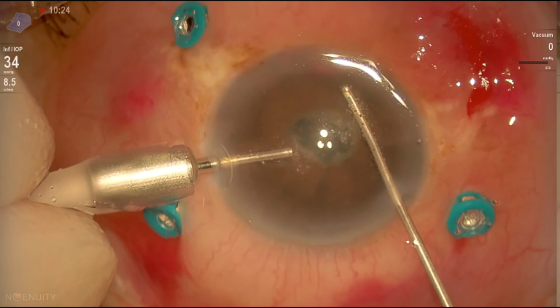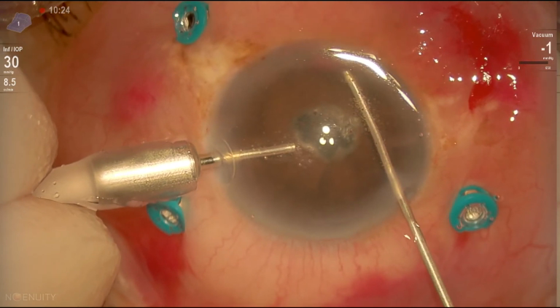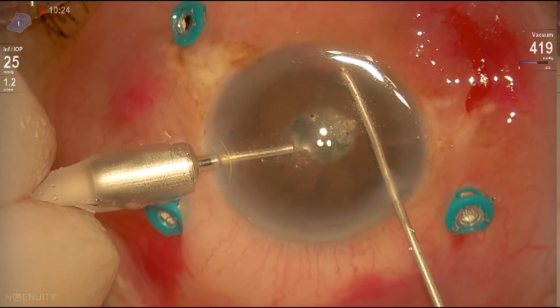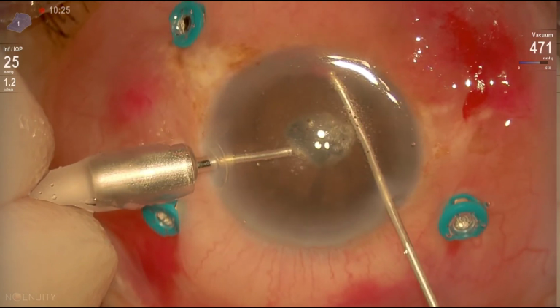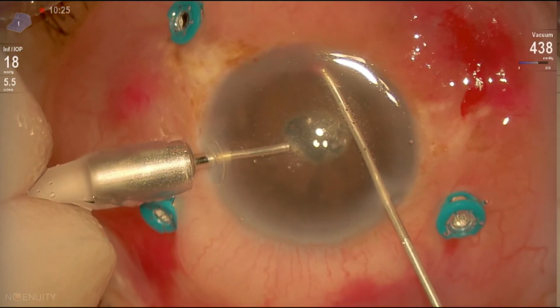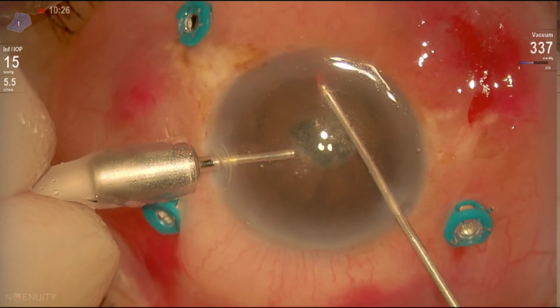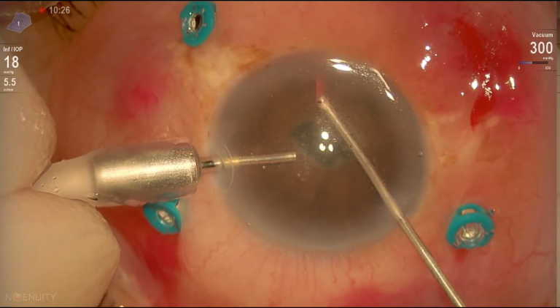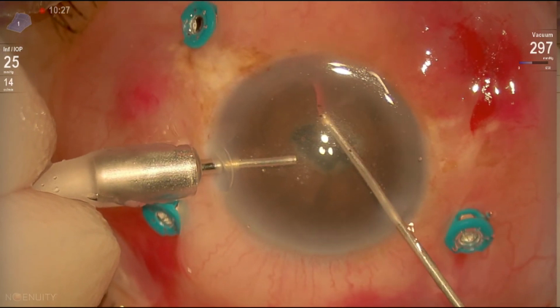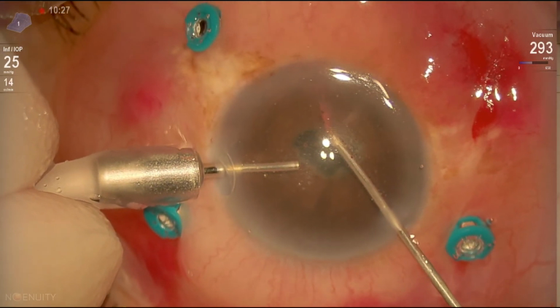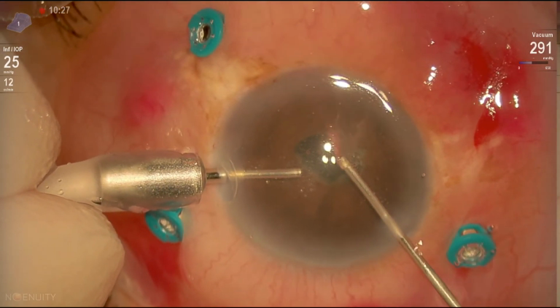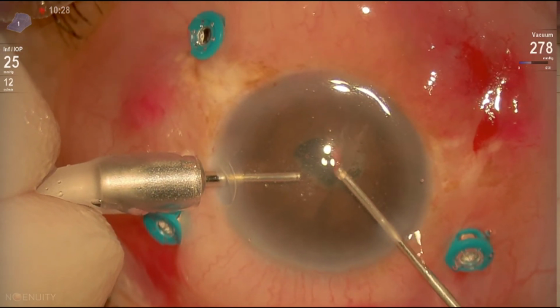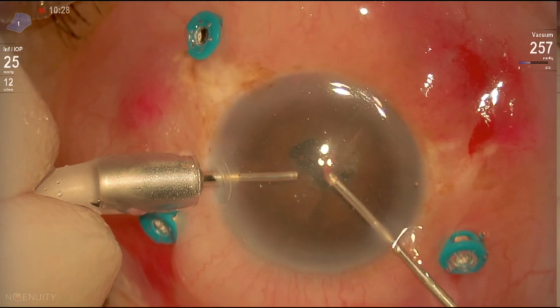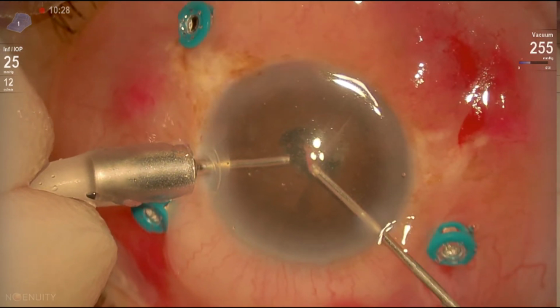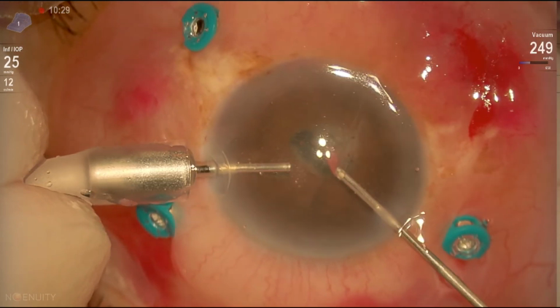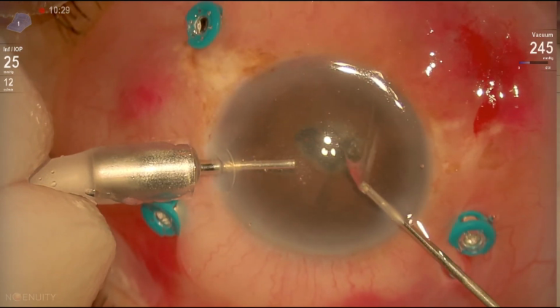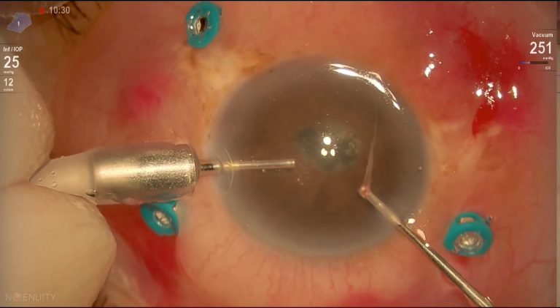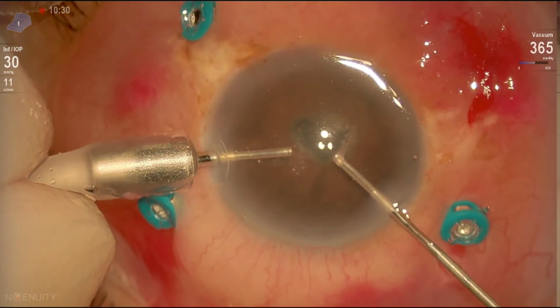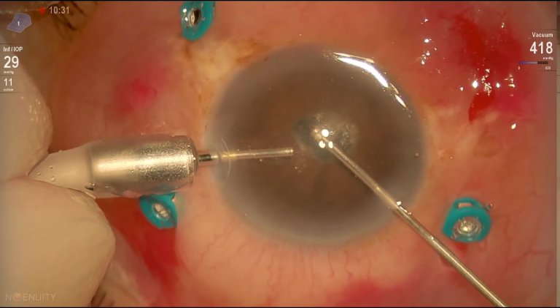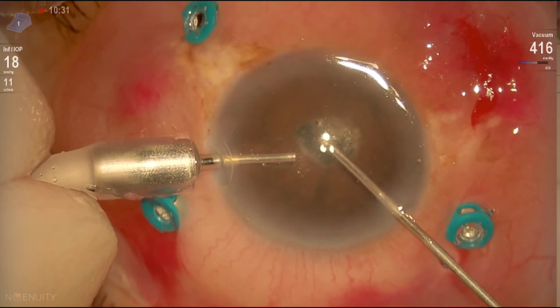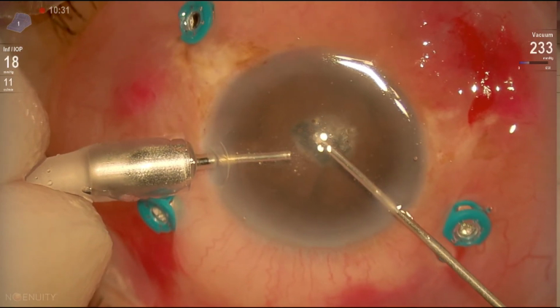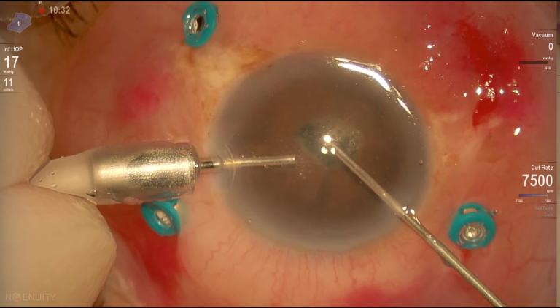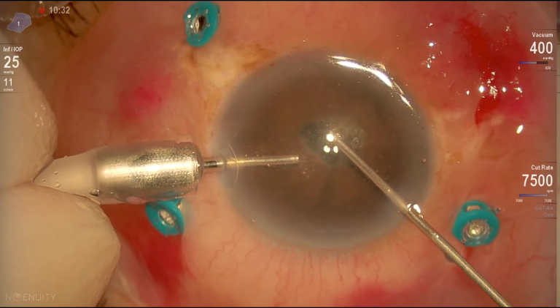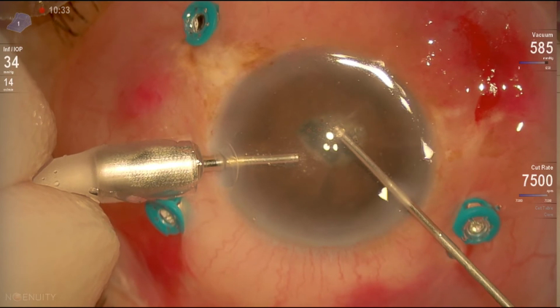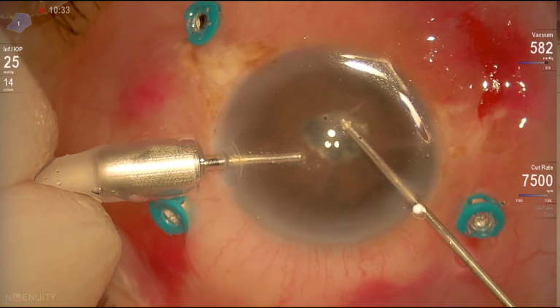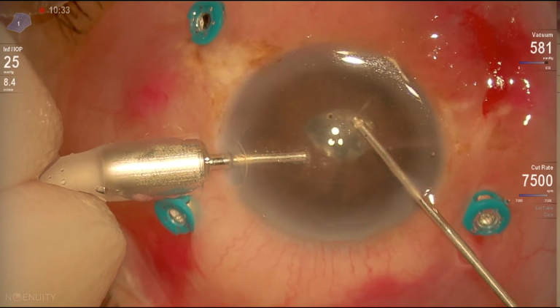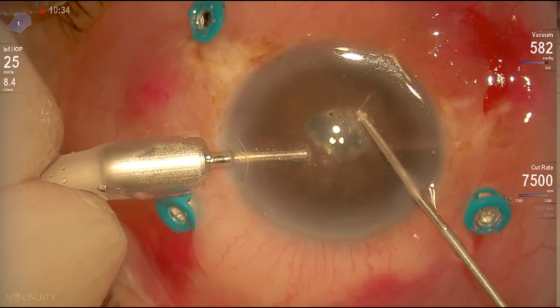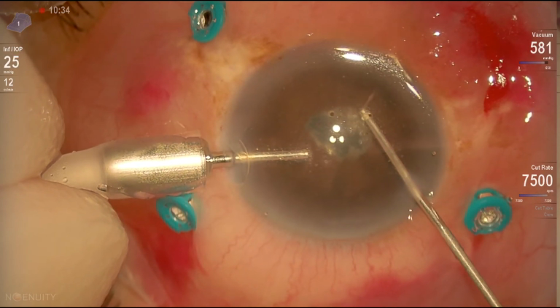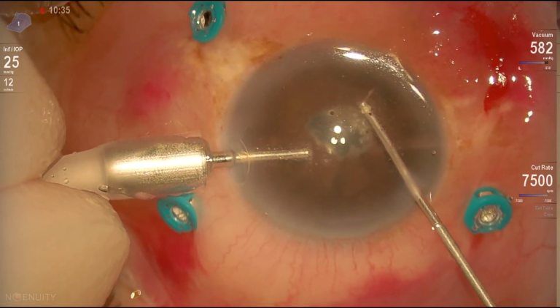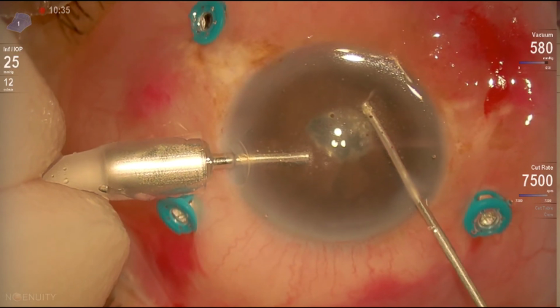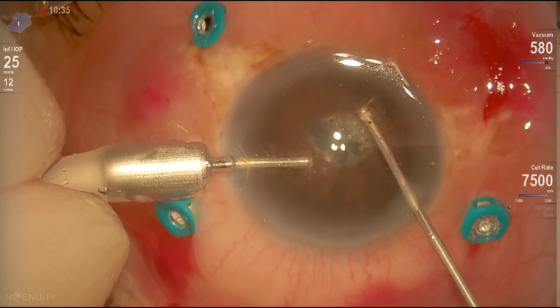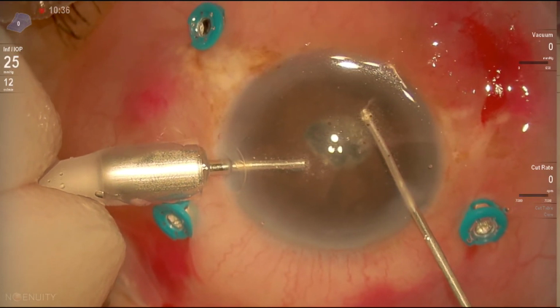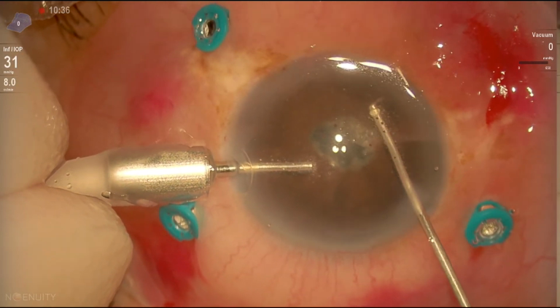Here, further cleaning of the anterior chamber with the vitreous cutter — there's some blood as well — just to get a better view.